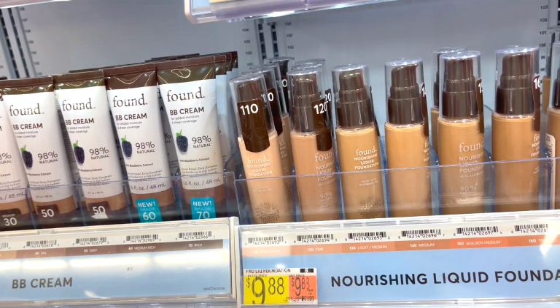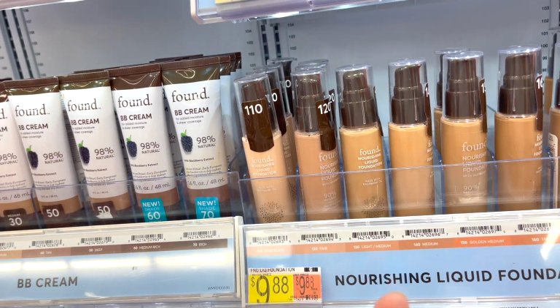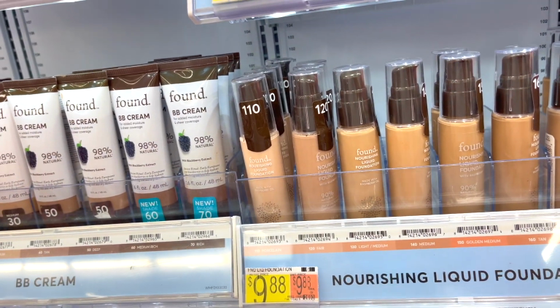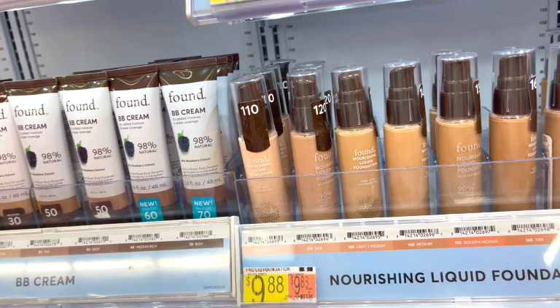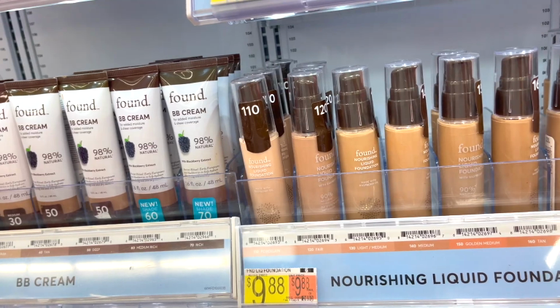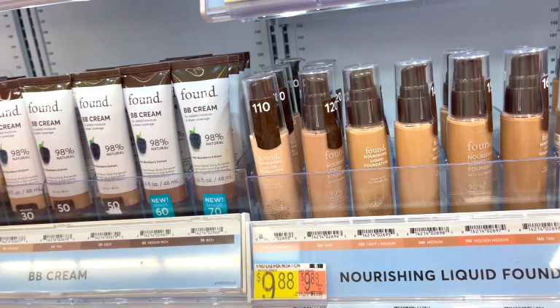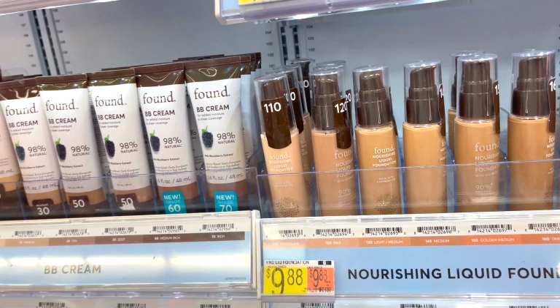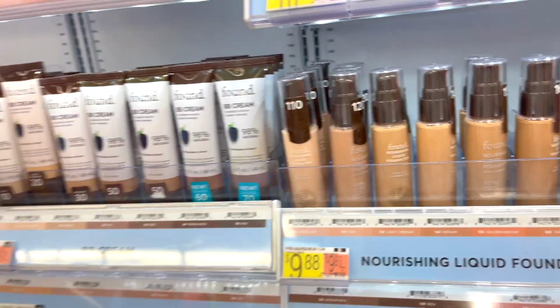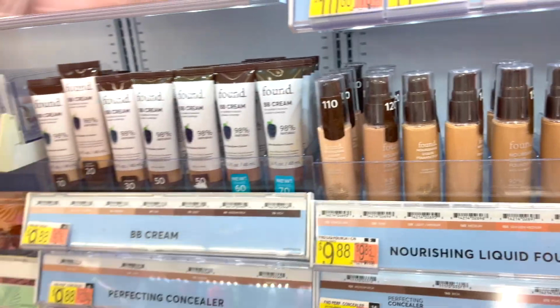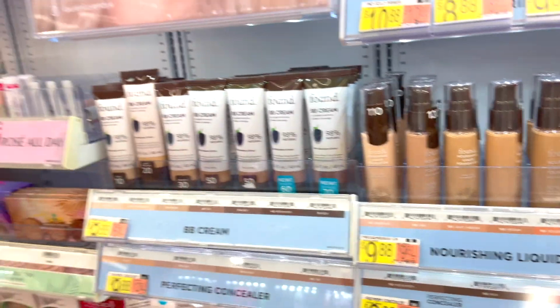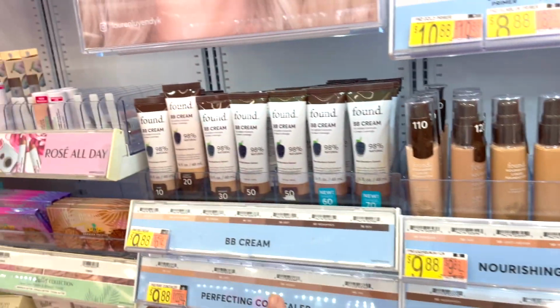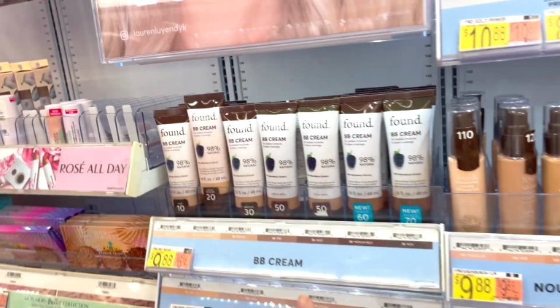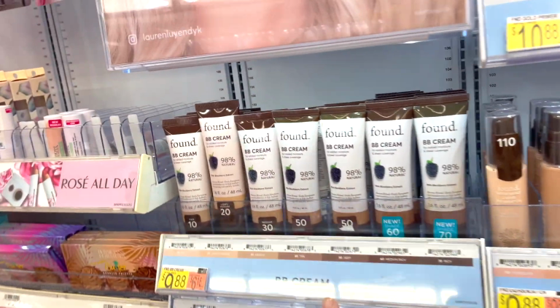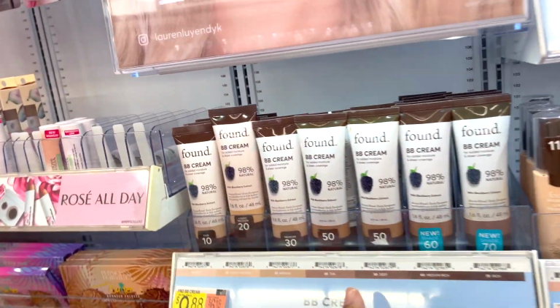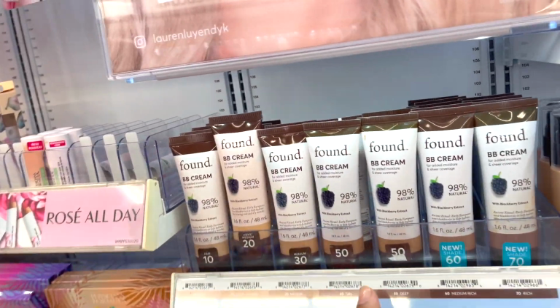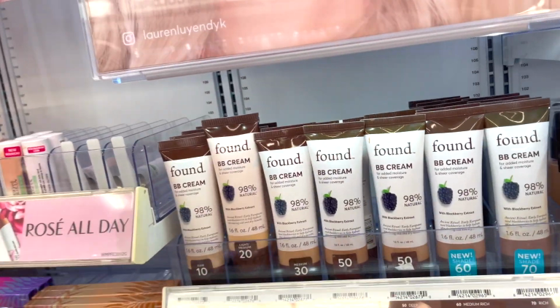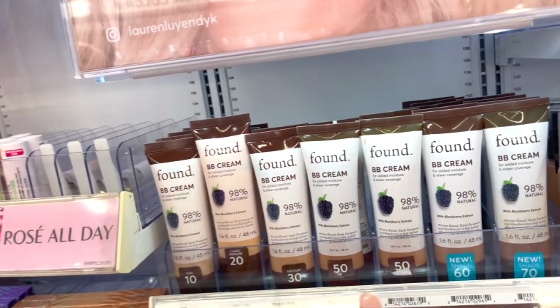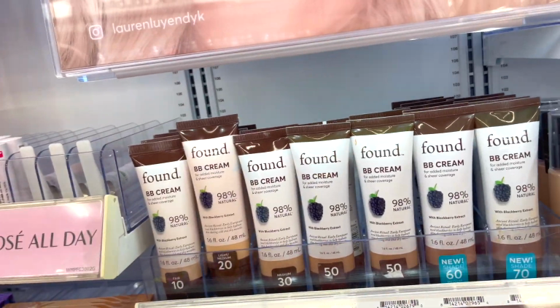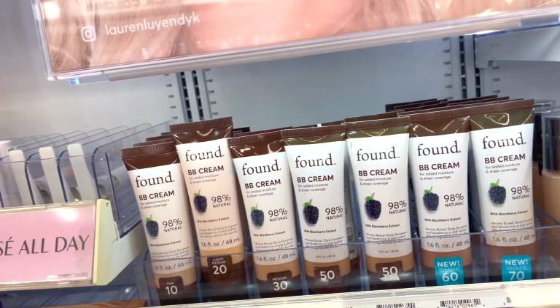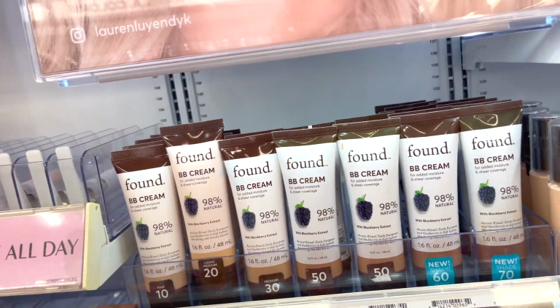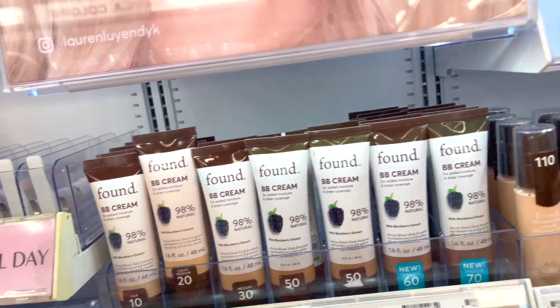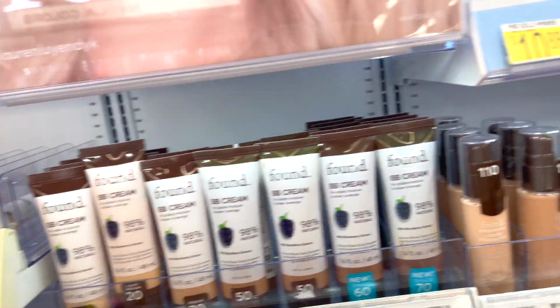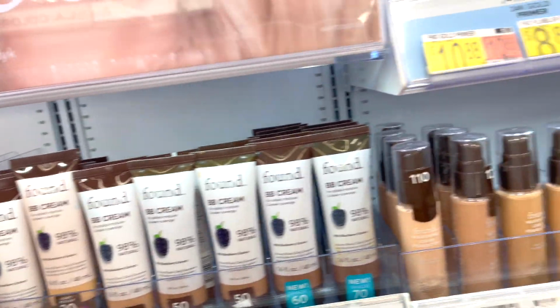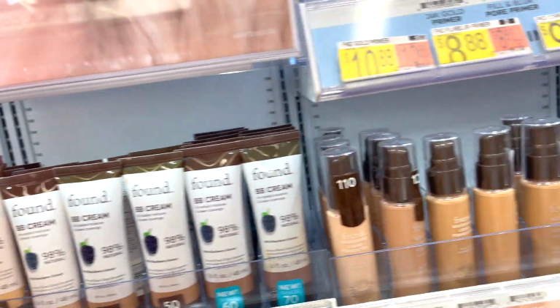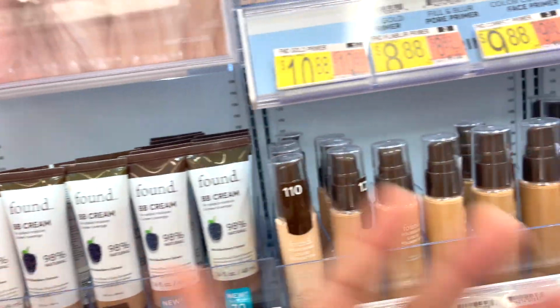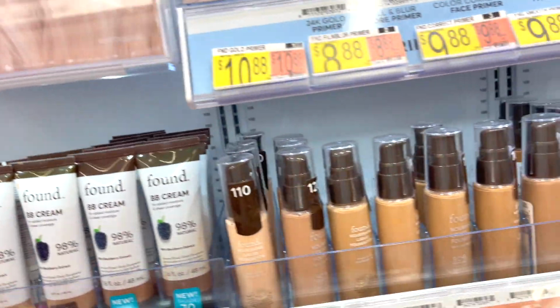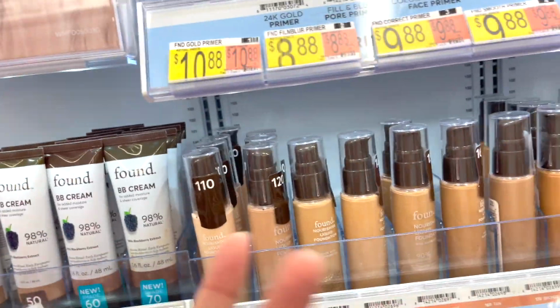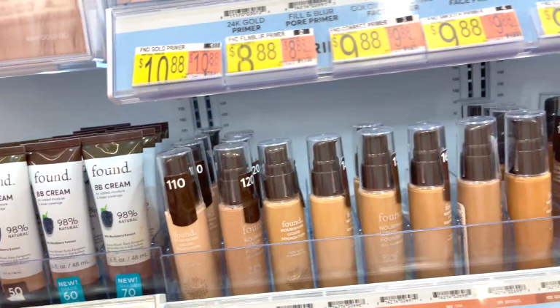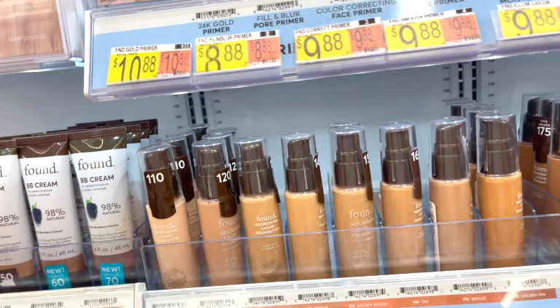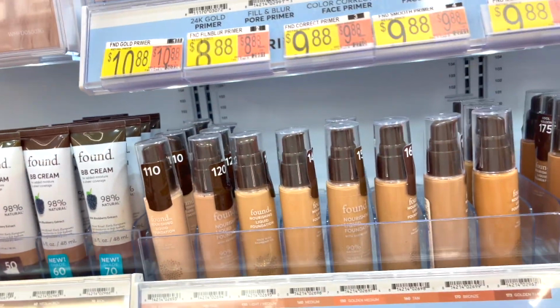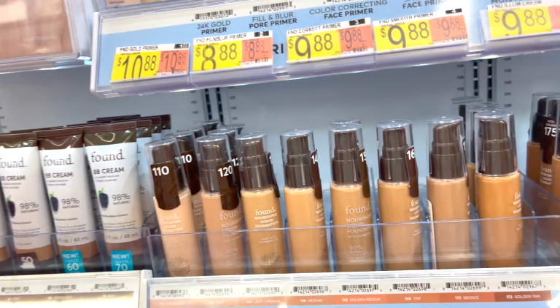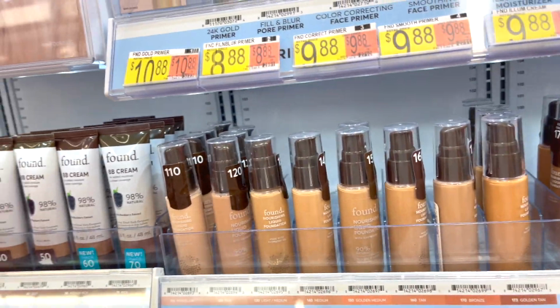They also have BB creams too, so if you don't want to go for a total makeup look, whatever — that option's there.